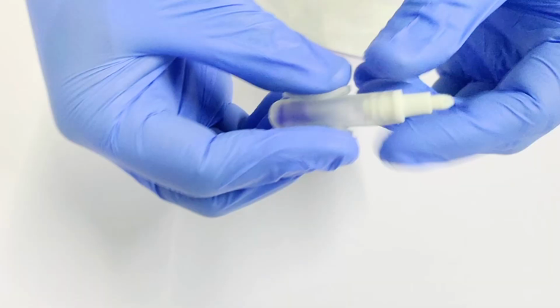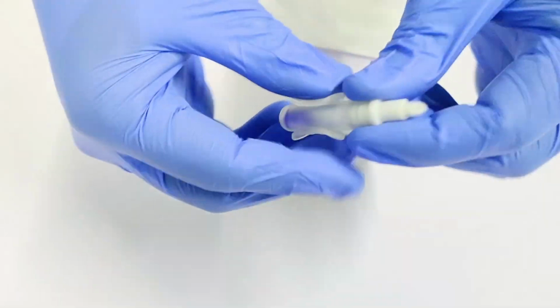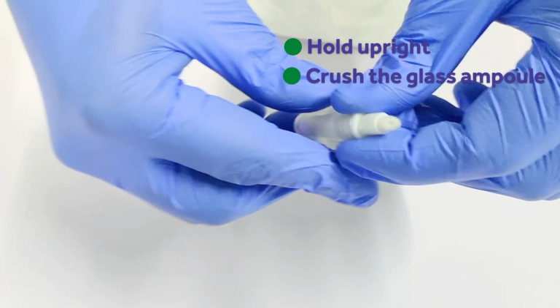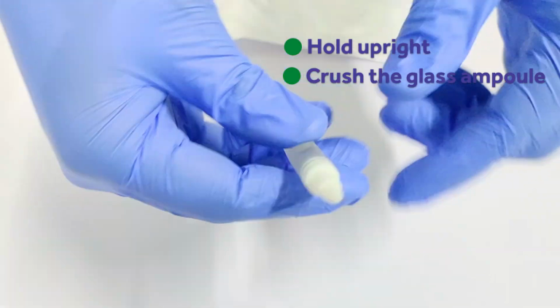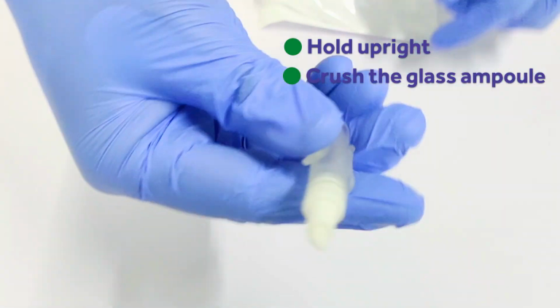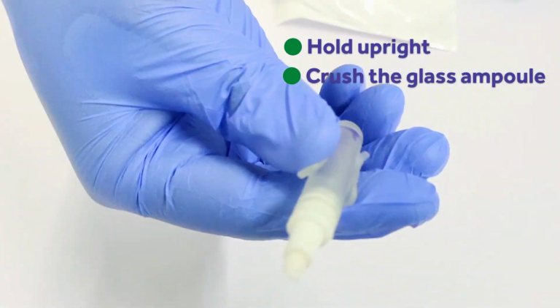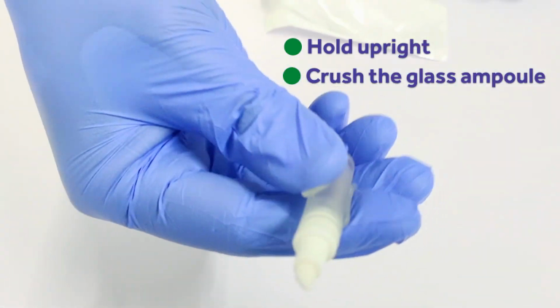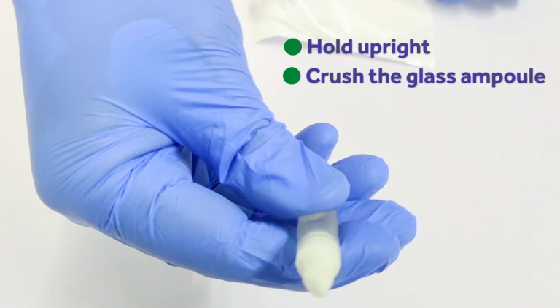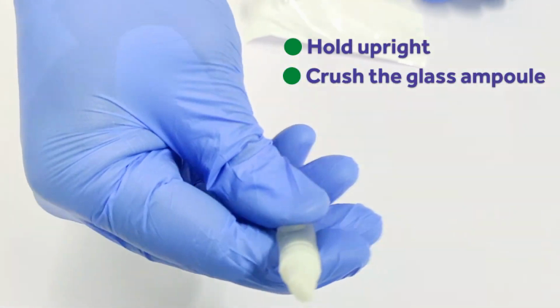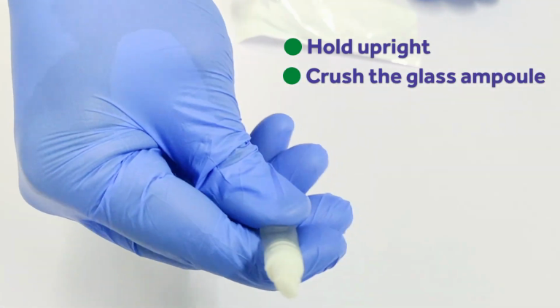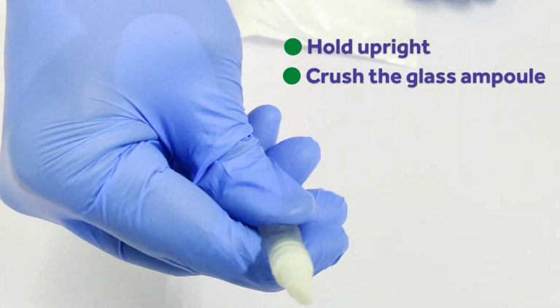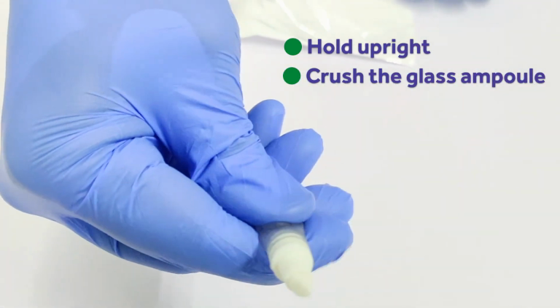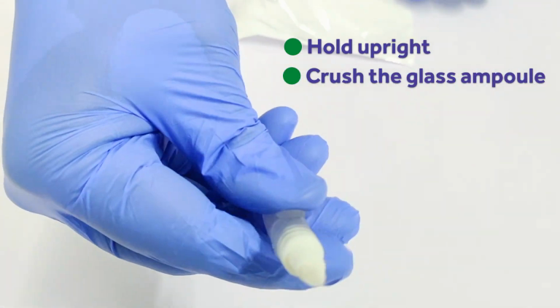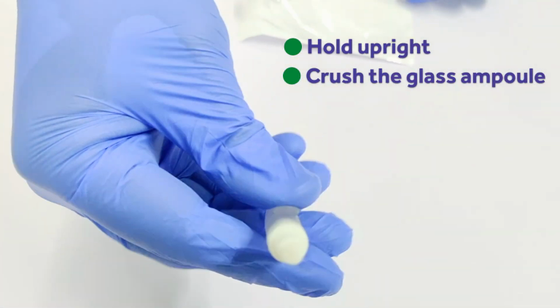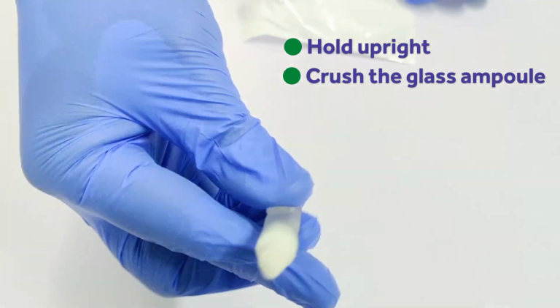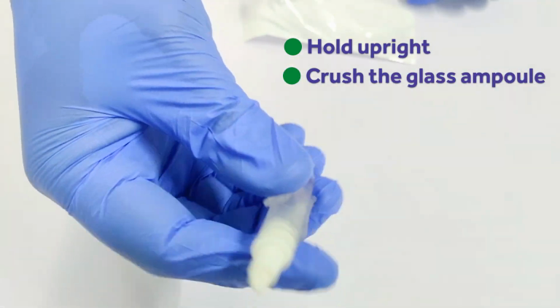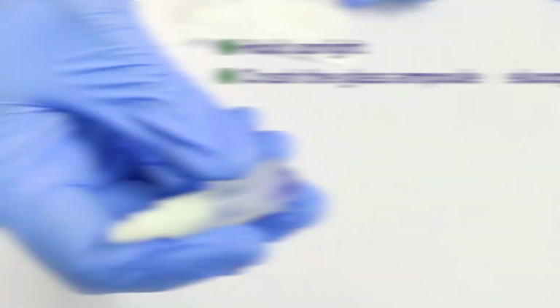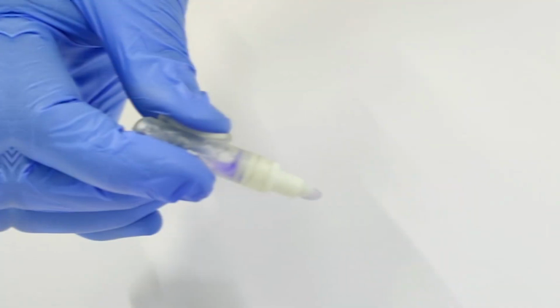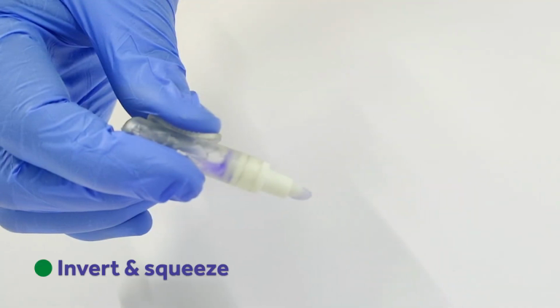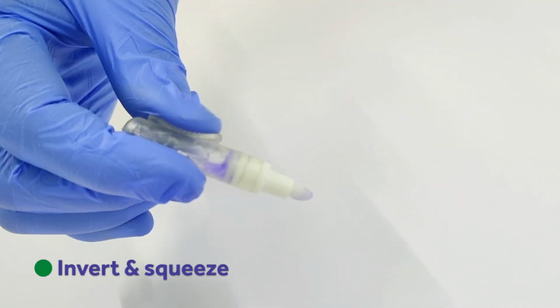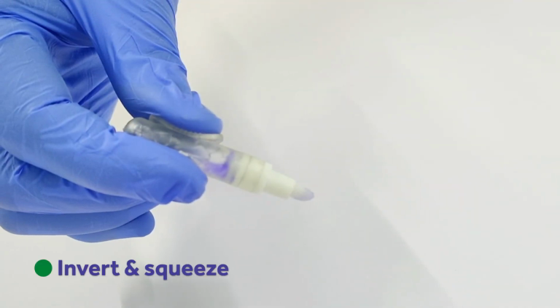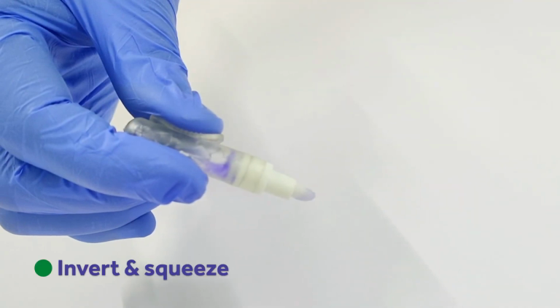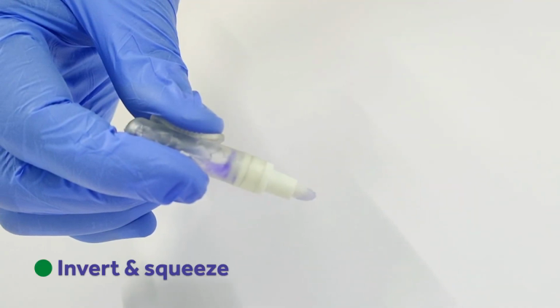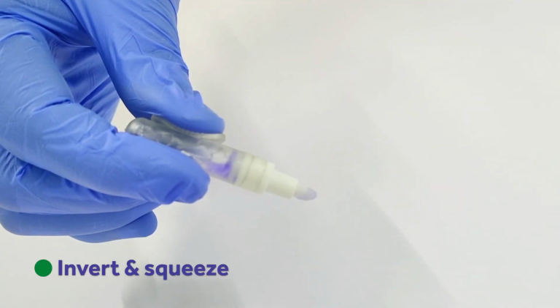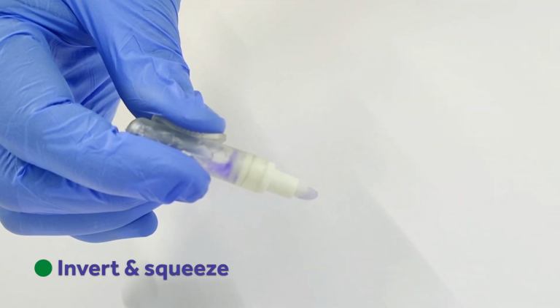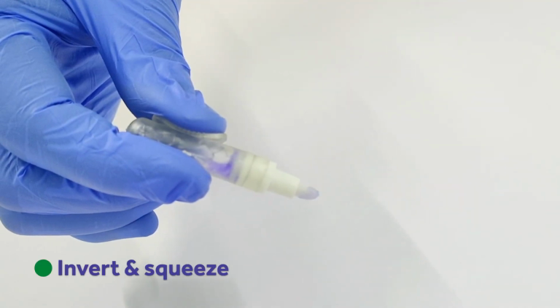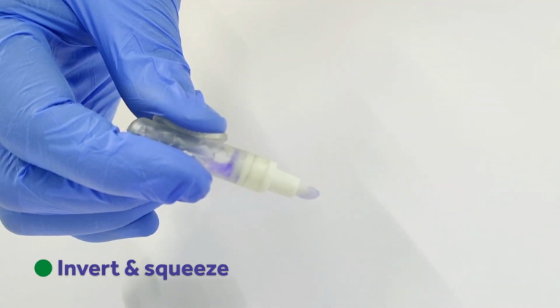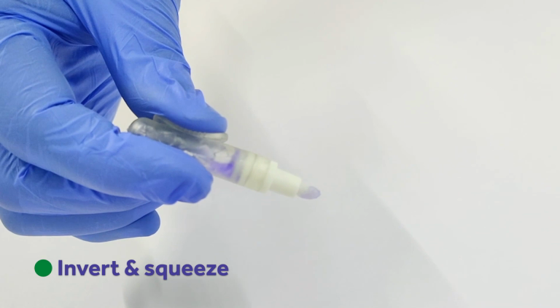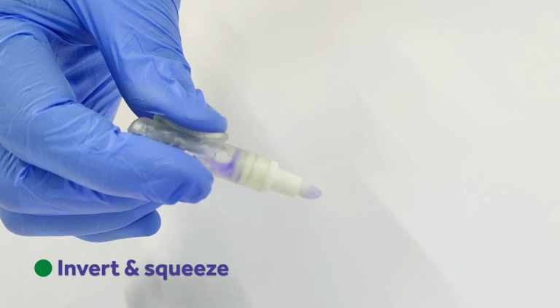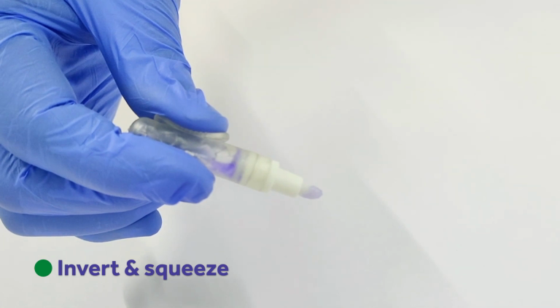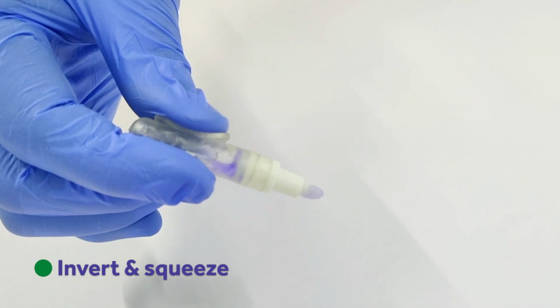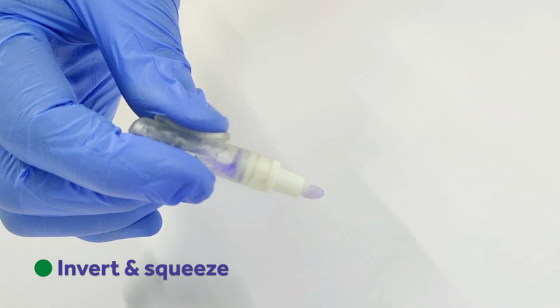Hold the applicator upright and crush the glass ampoule. Invert the applicator and squeeze the flexible tube.